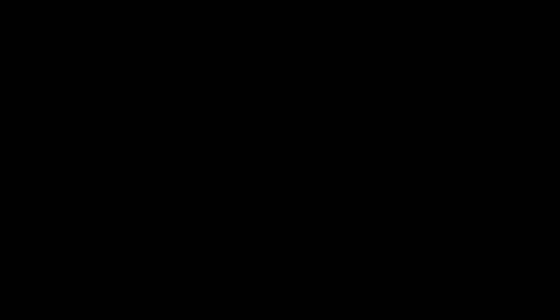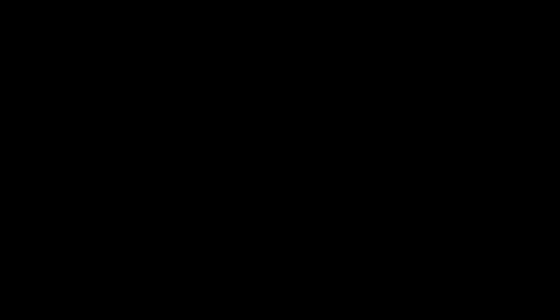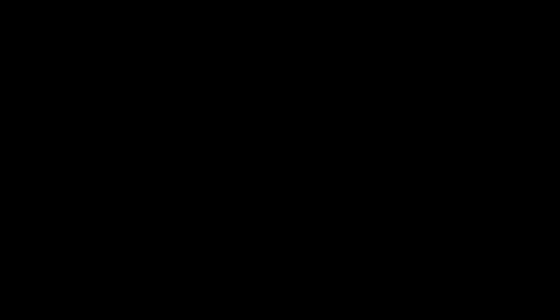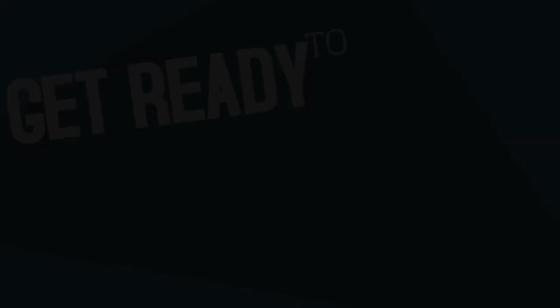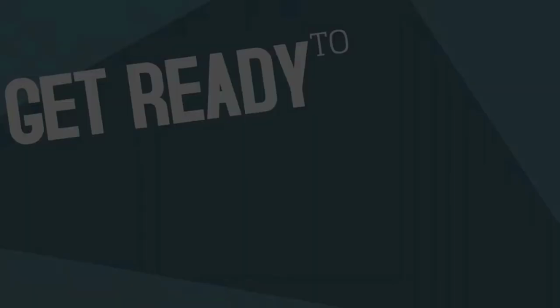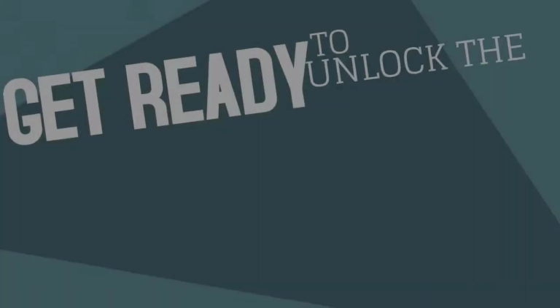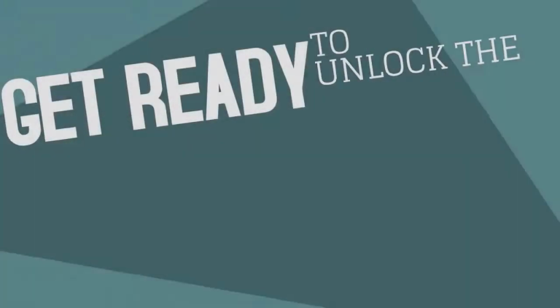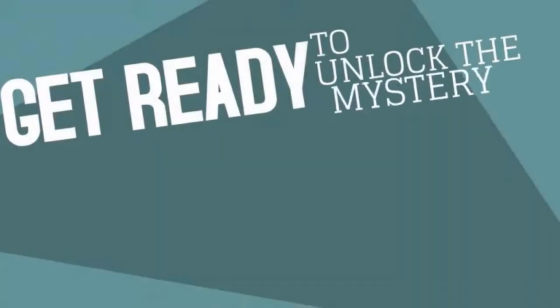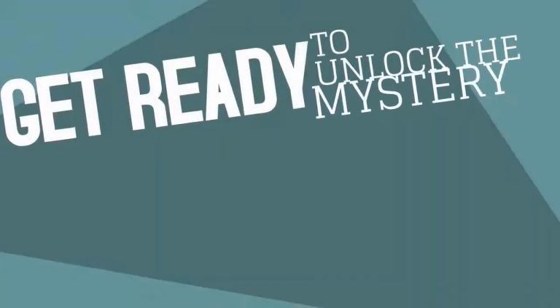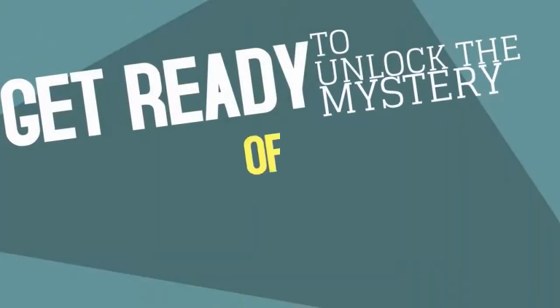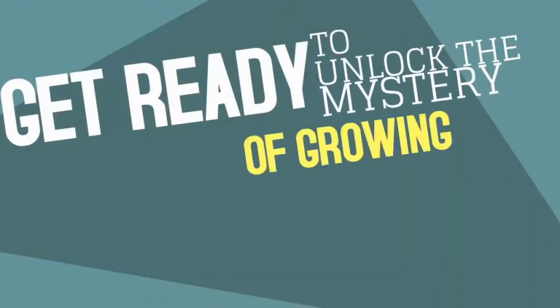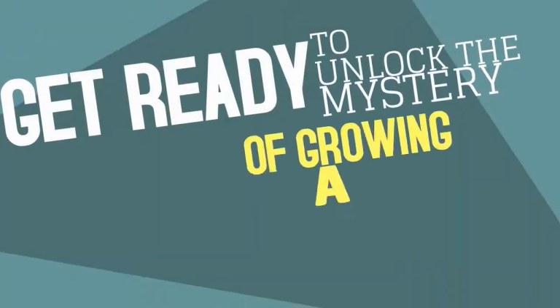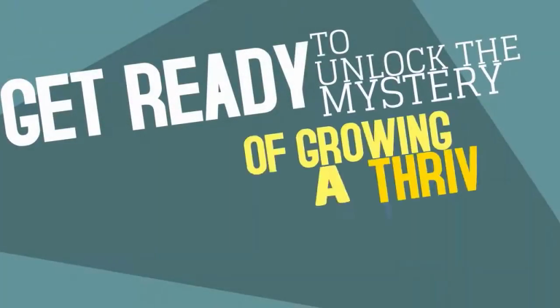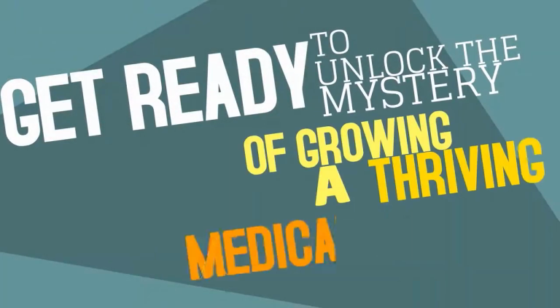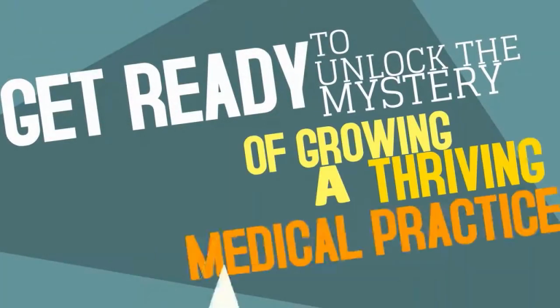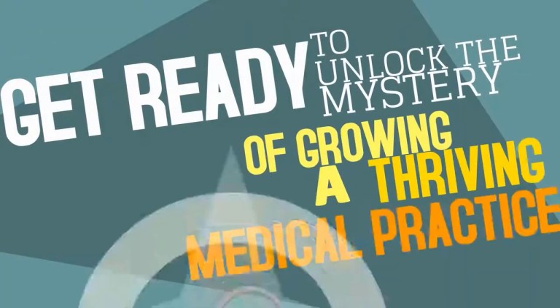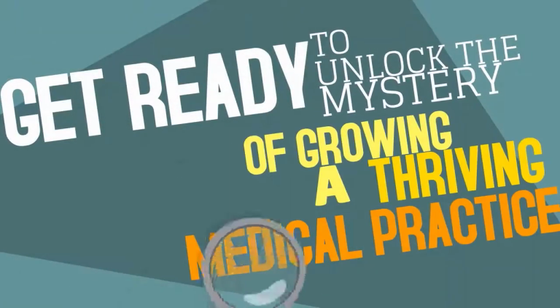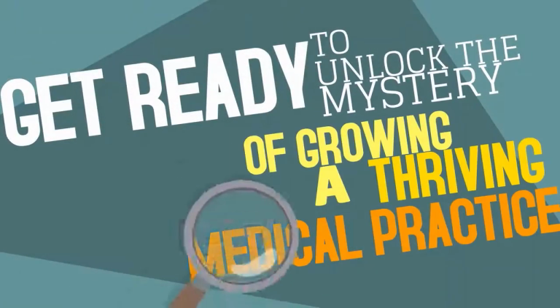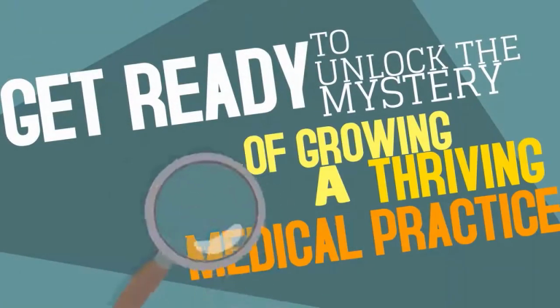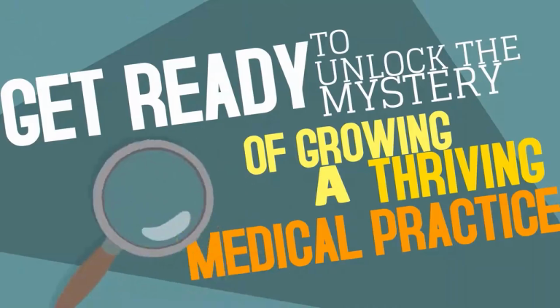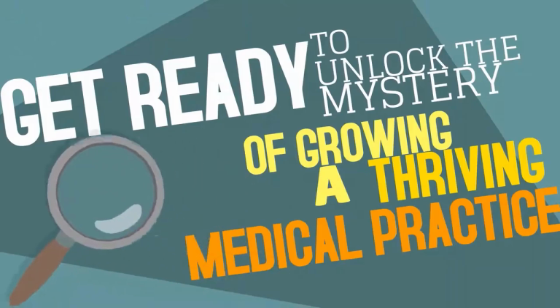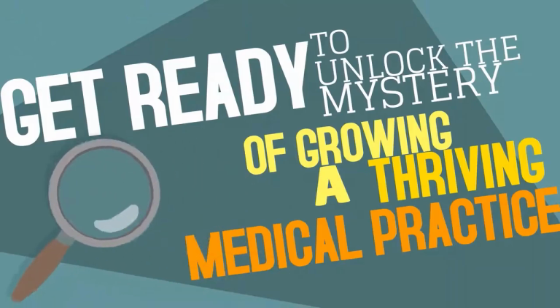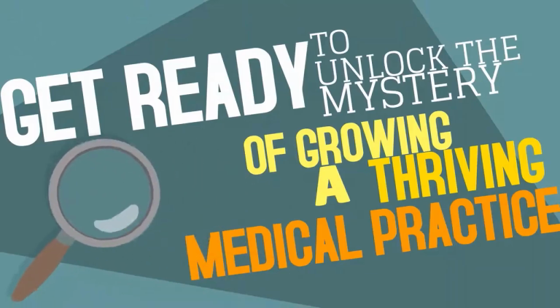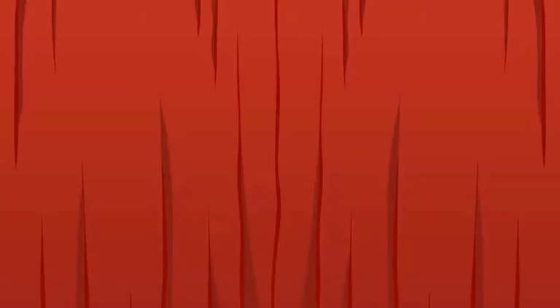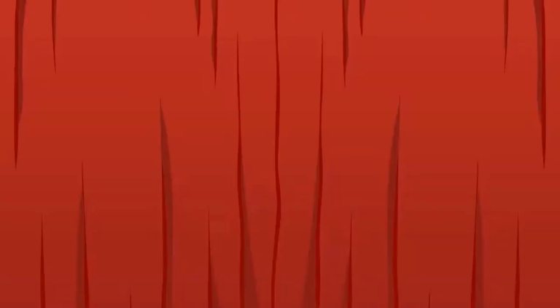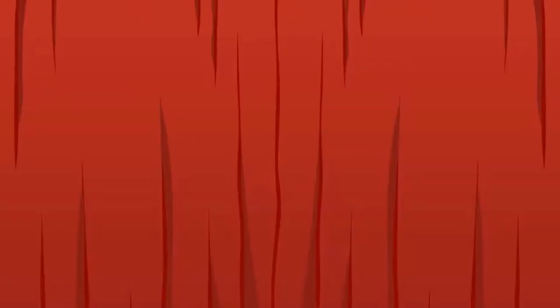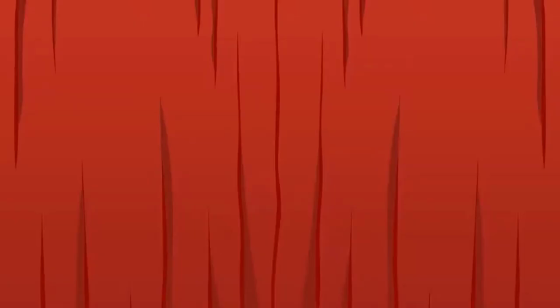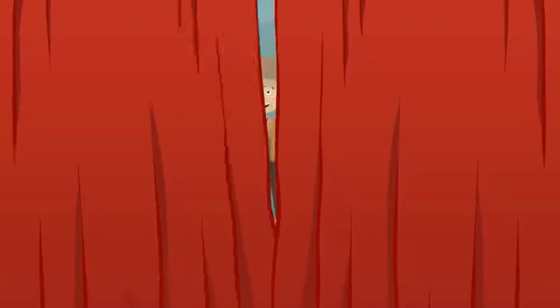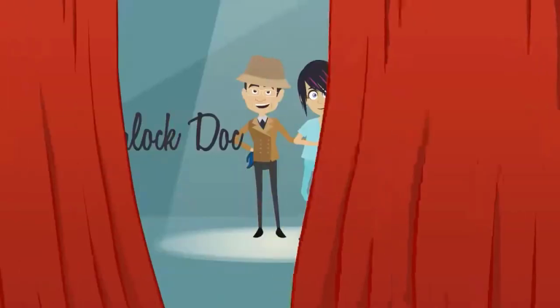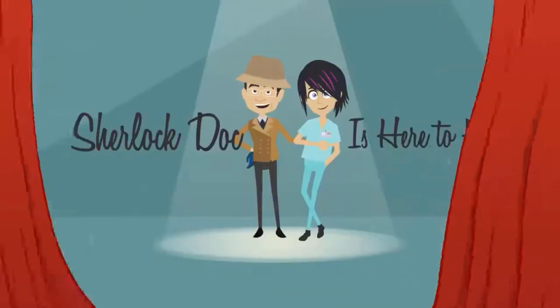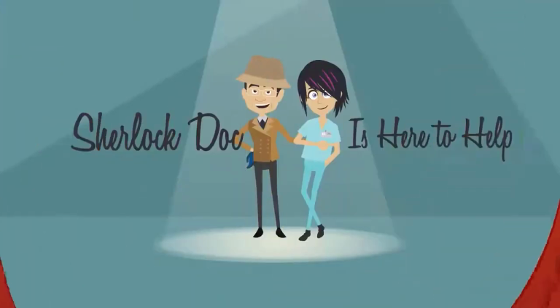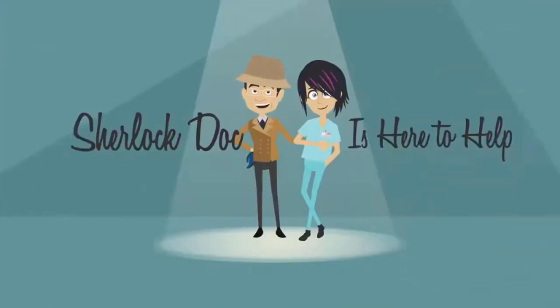Get ready to unlock the mystery of growing a thriving medical practice. Sherlock Doc is here to help.